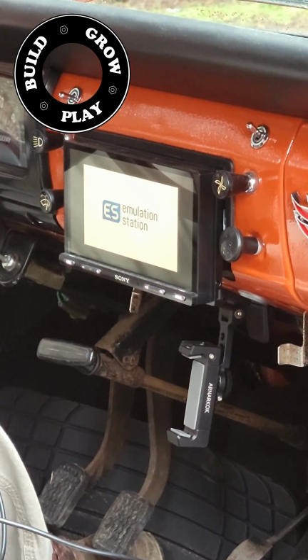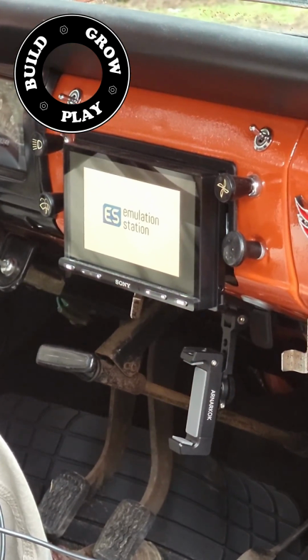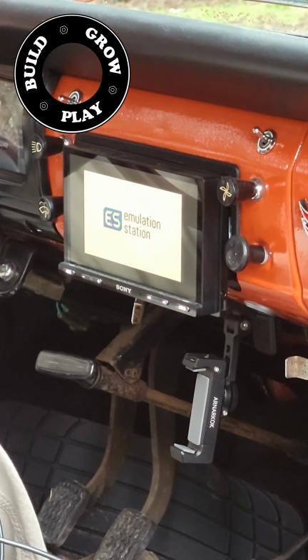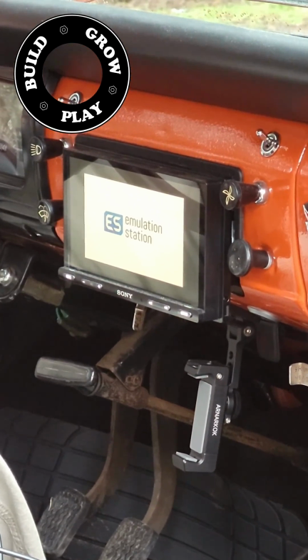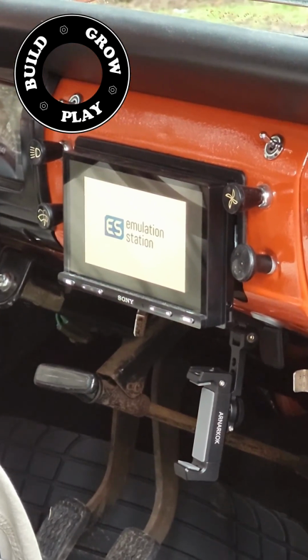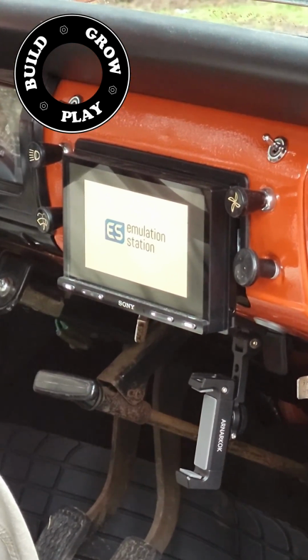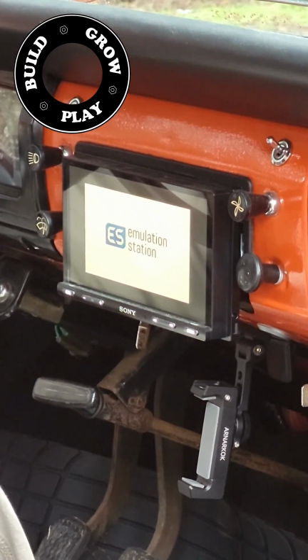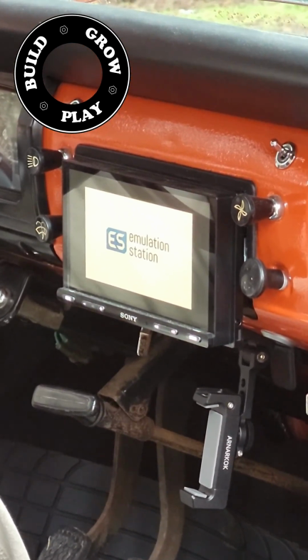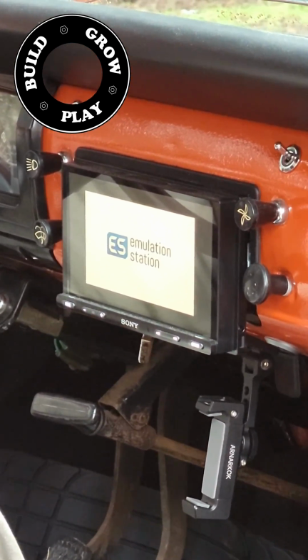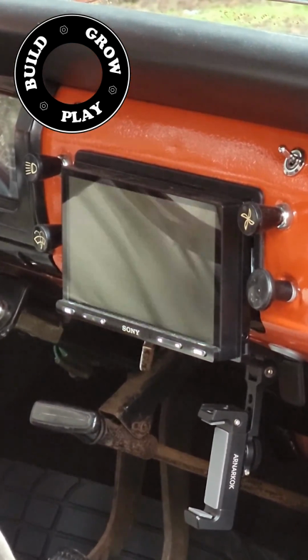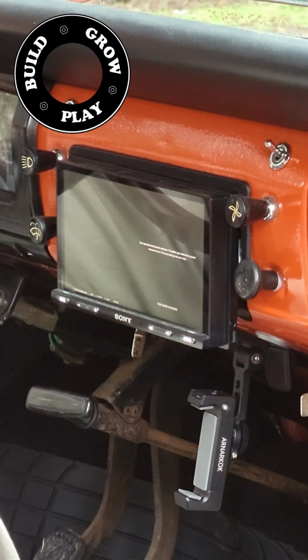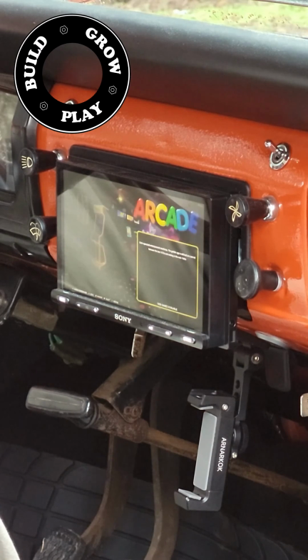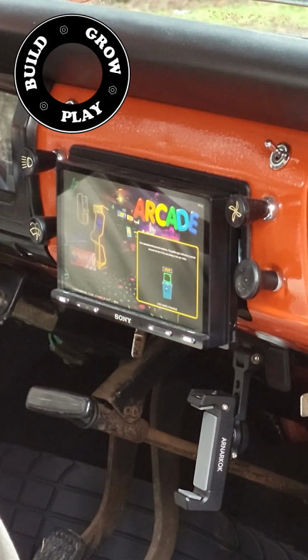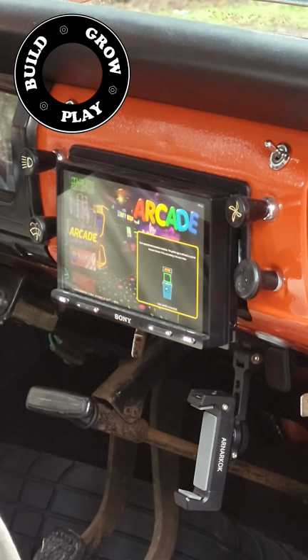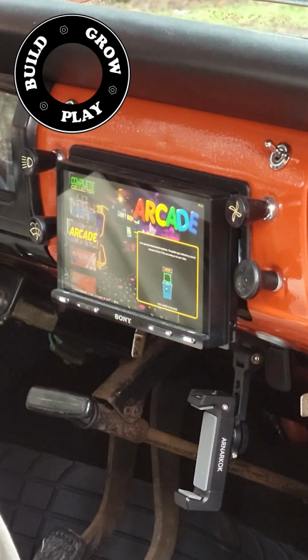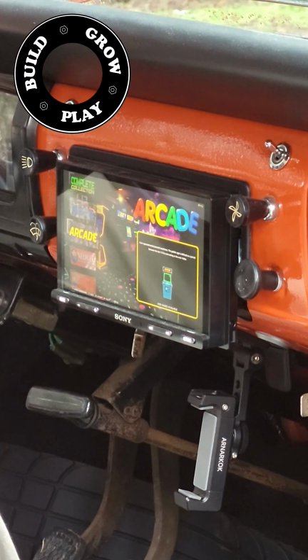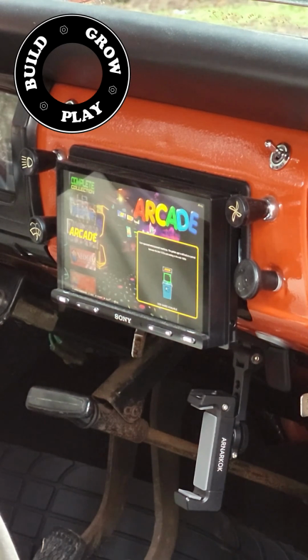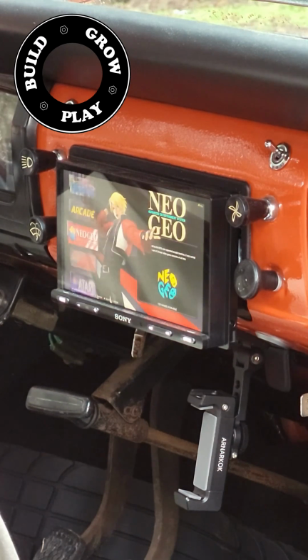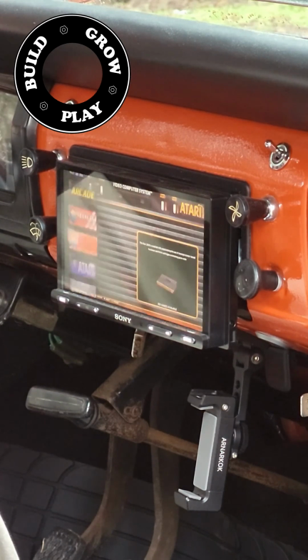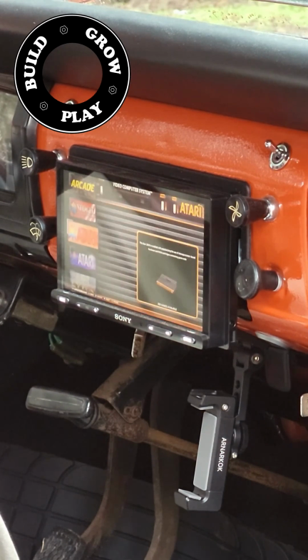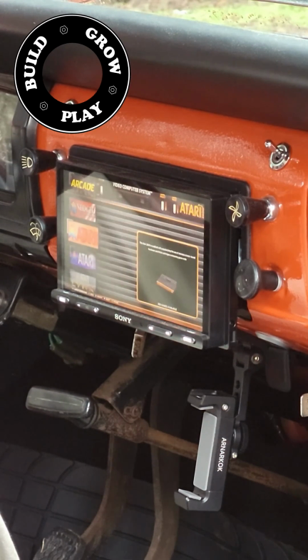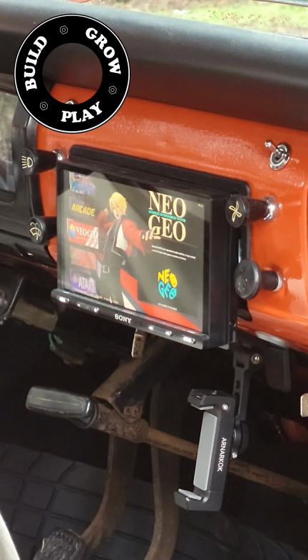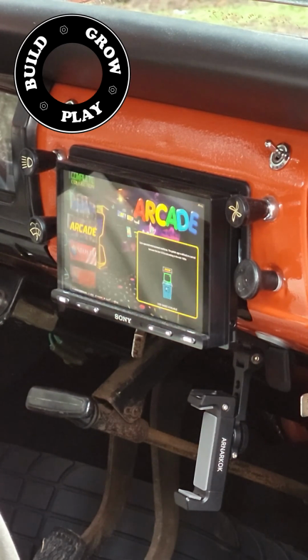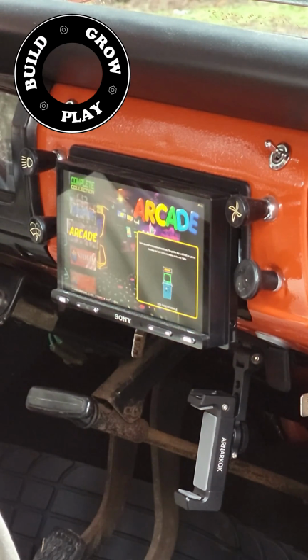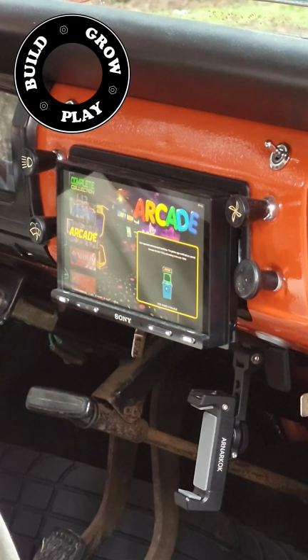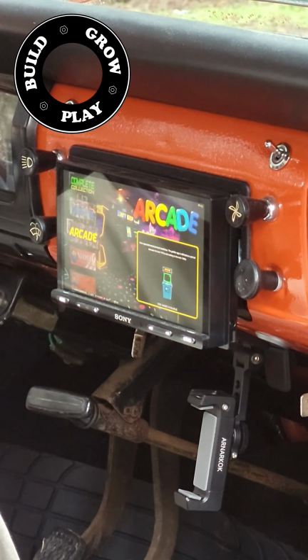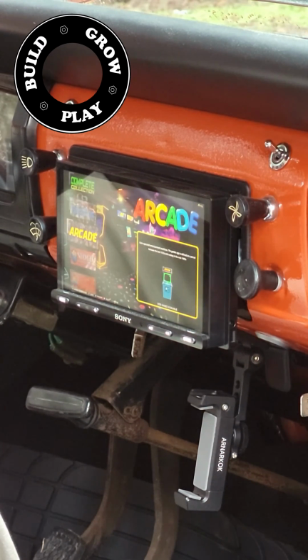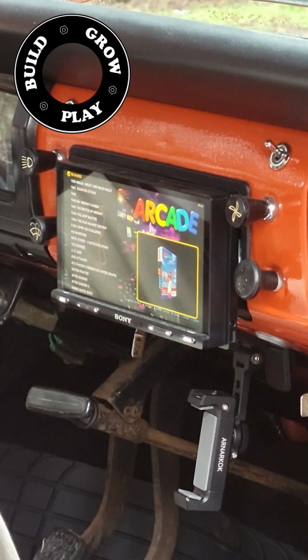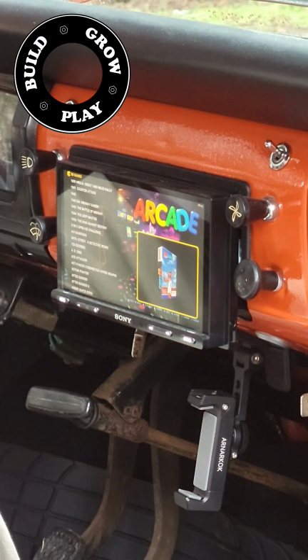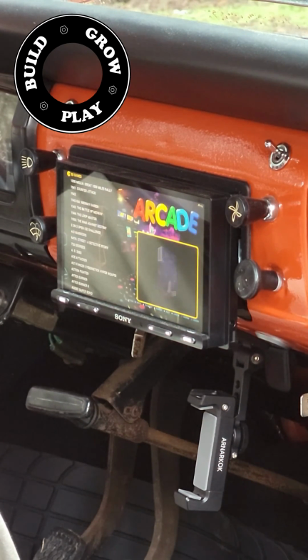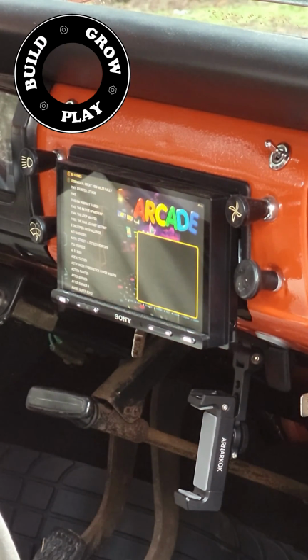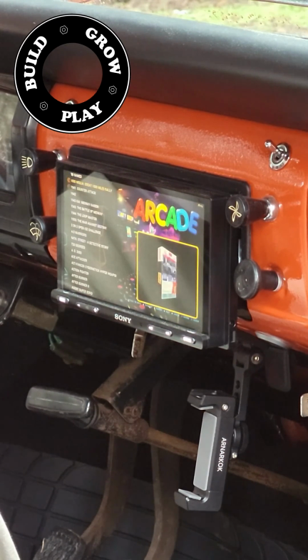Then it's simply a matter of hitting the HDMI button, switching on the Raspberry Pi, and gaming away.